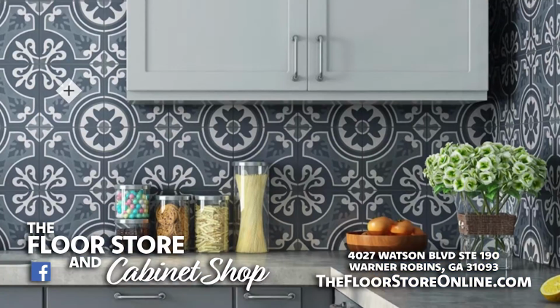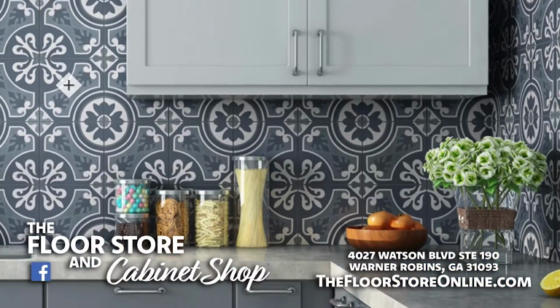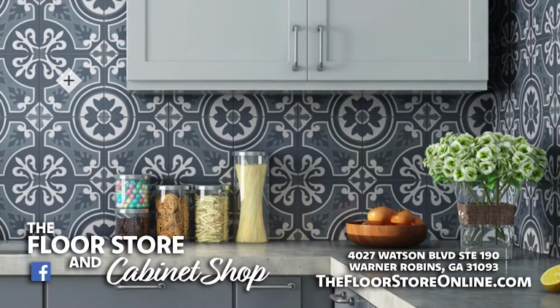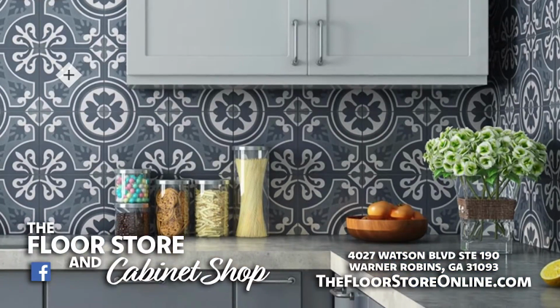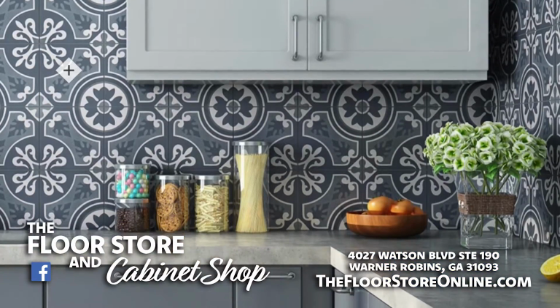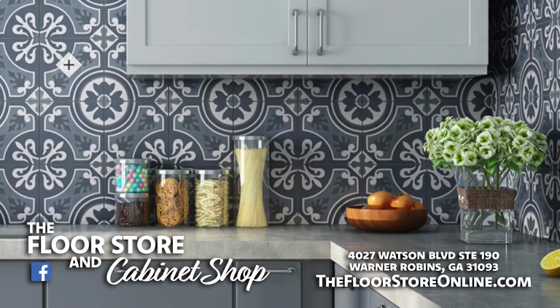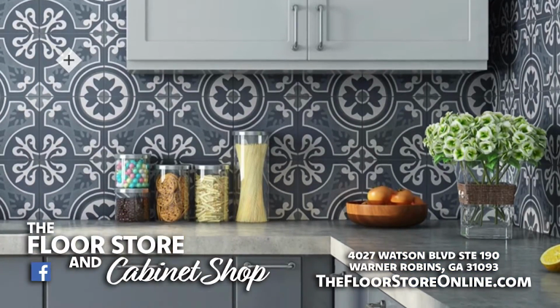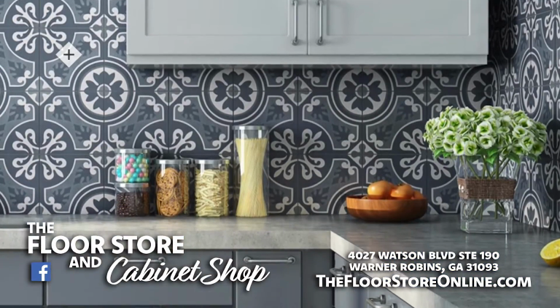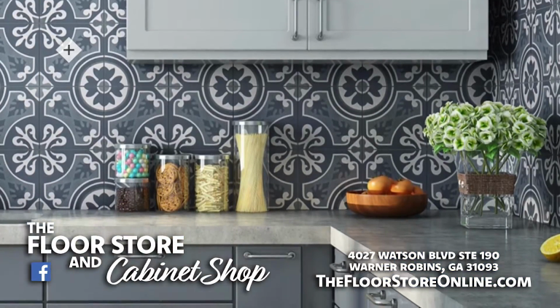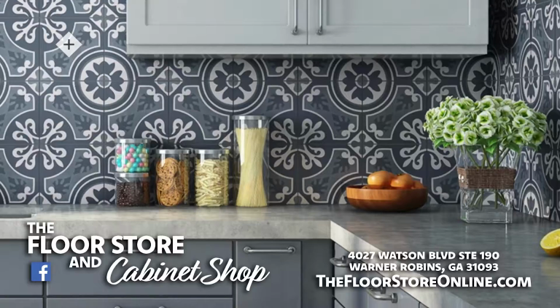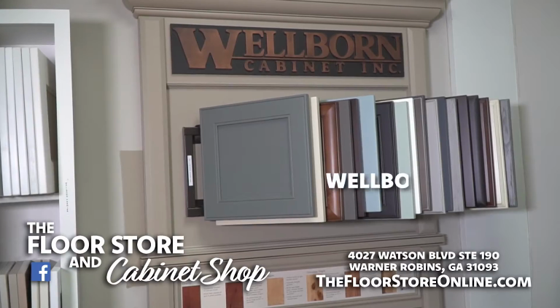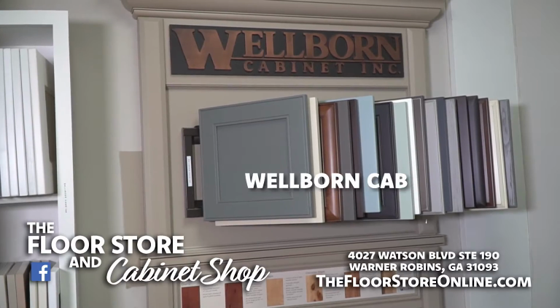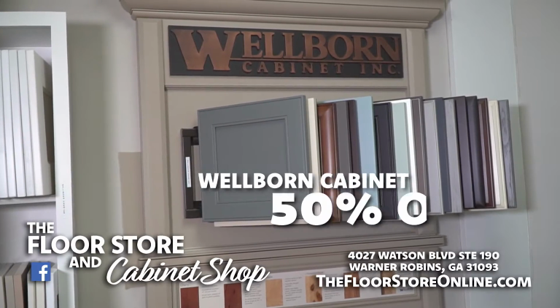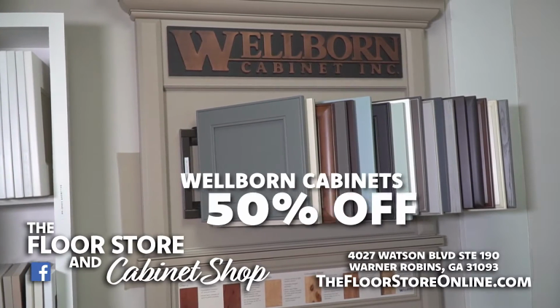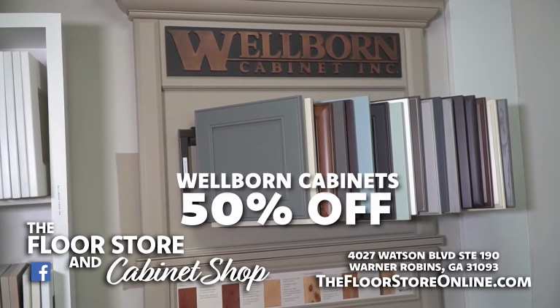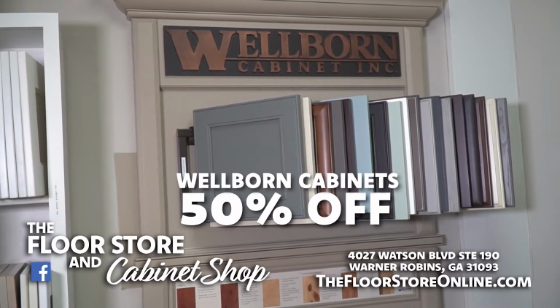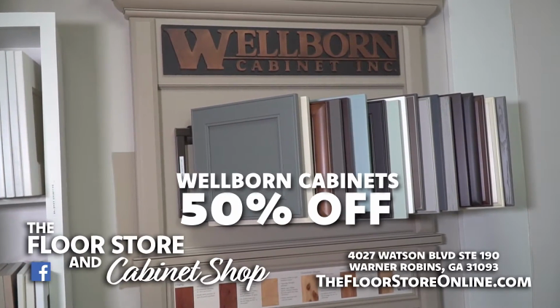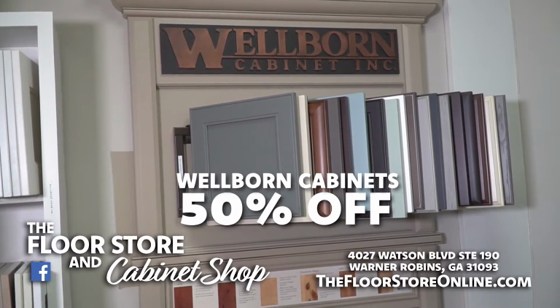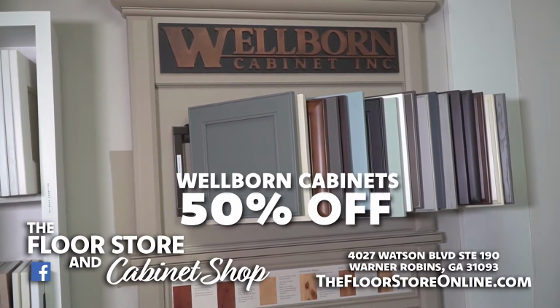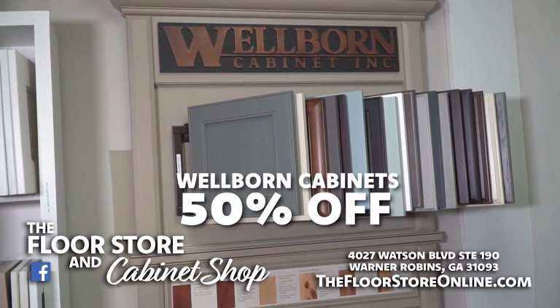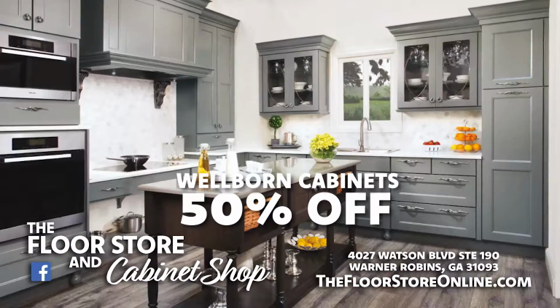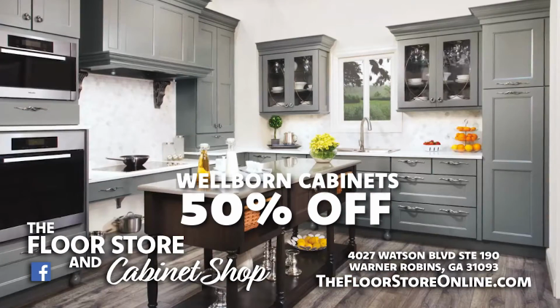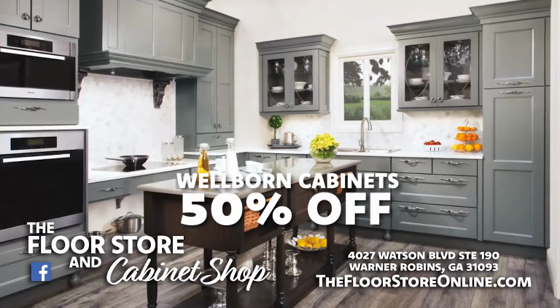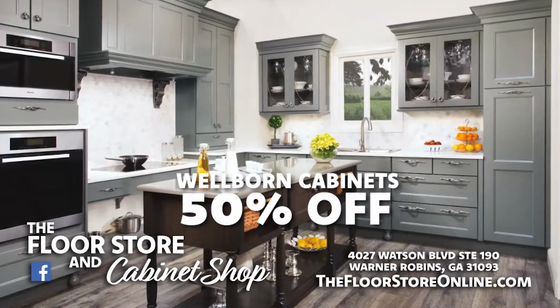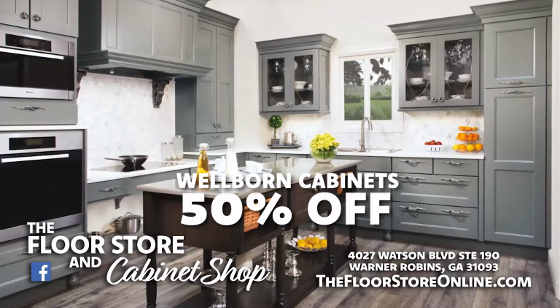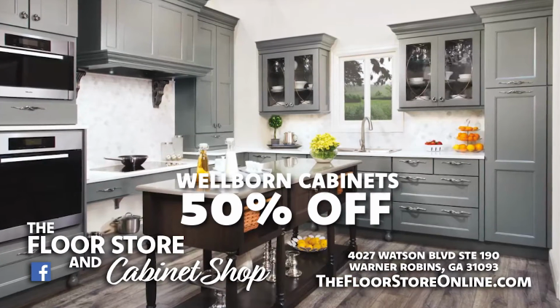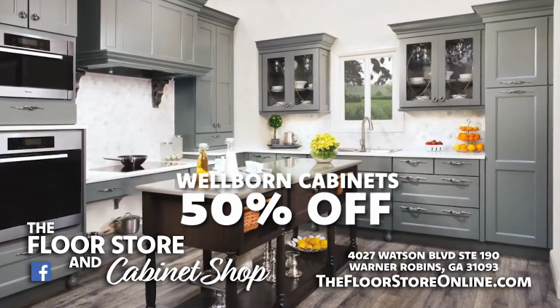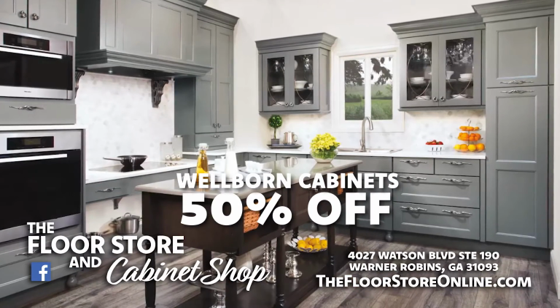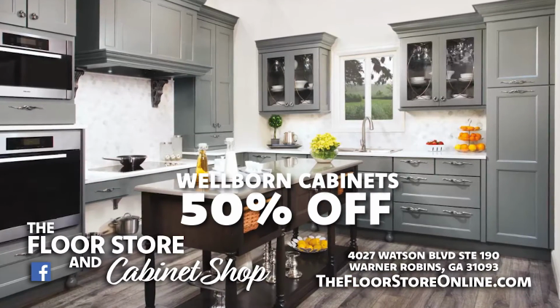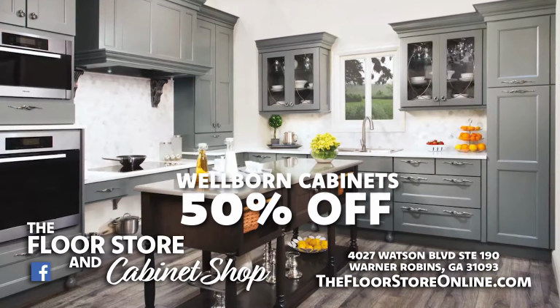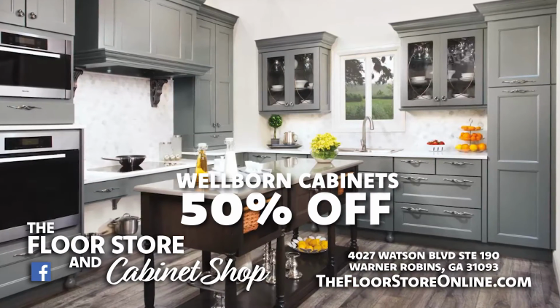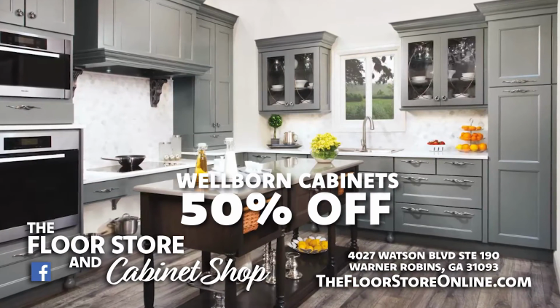Make a bold statement with endless color palettes, and with well-burned cabinets now 50% off, you can update an entire home on any budget.